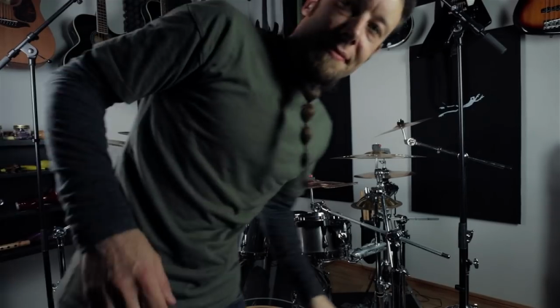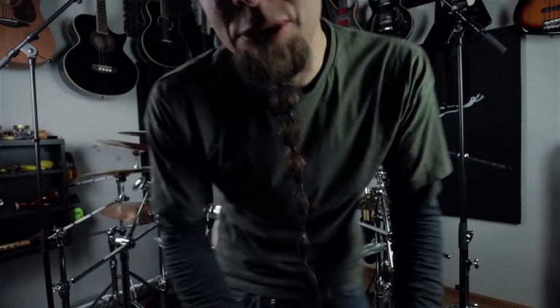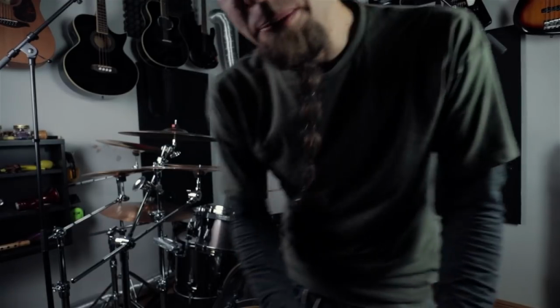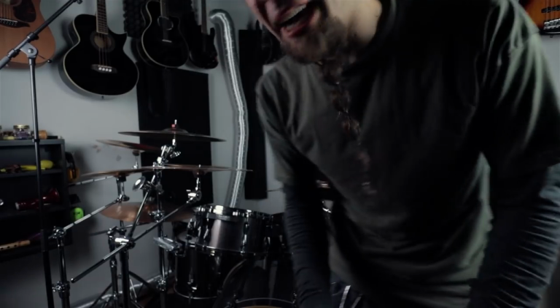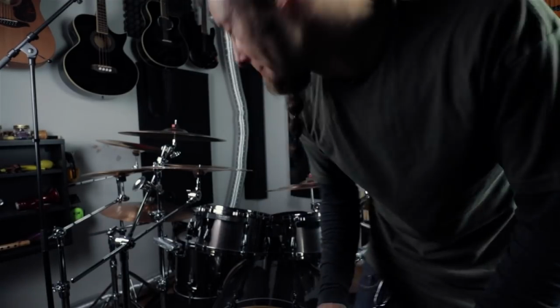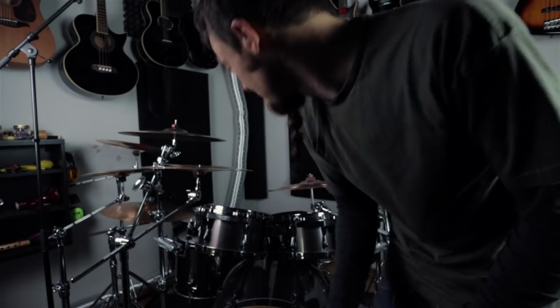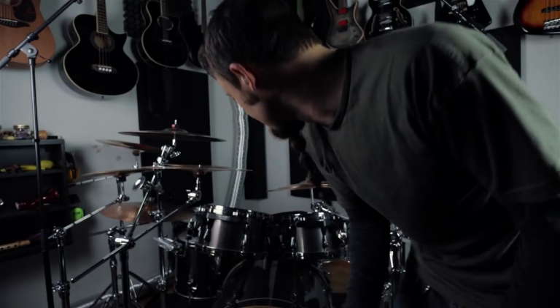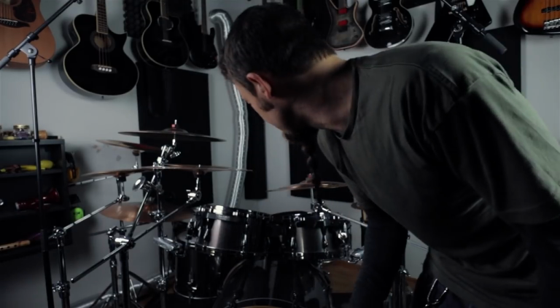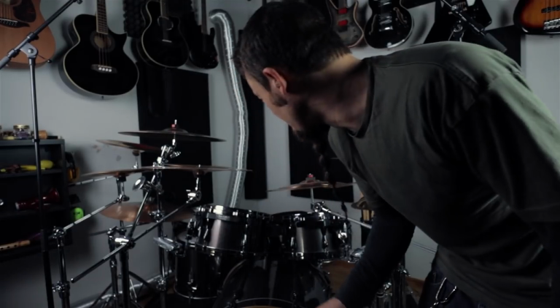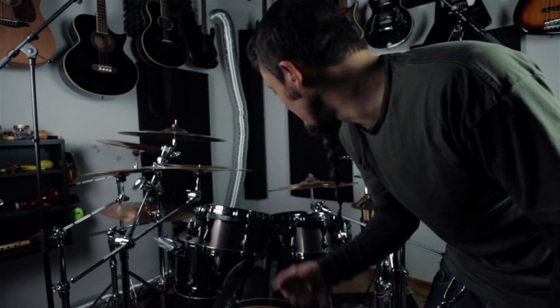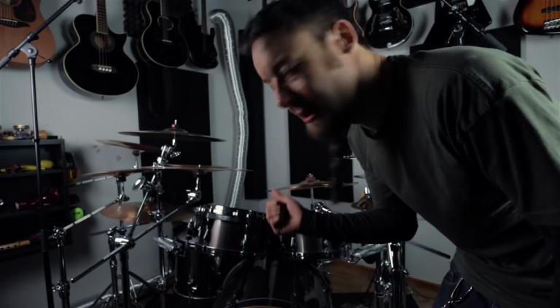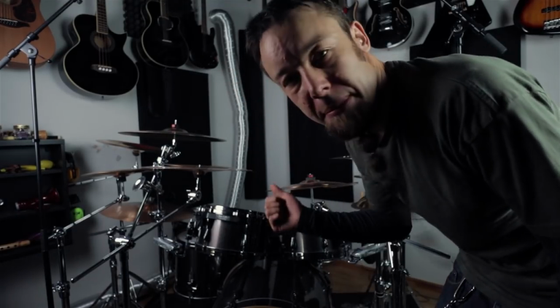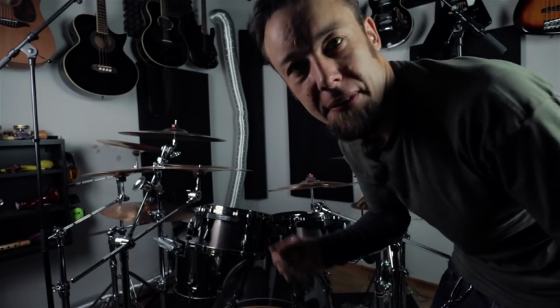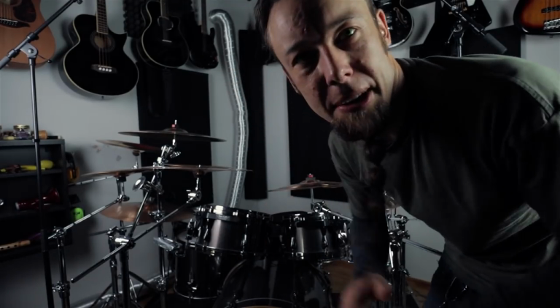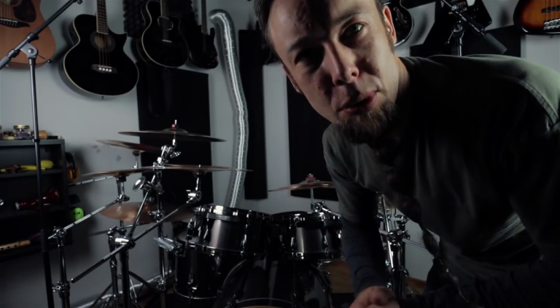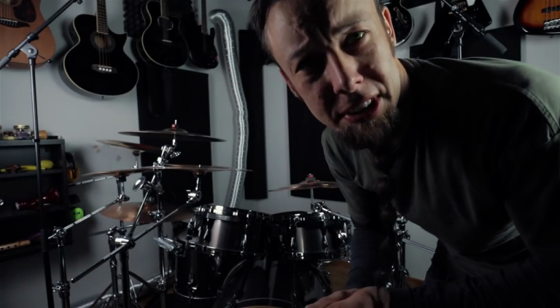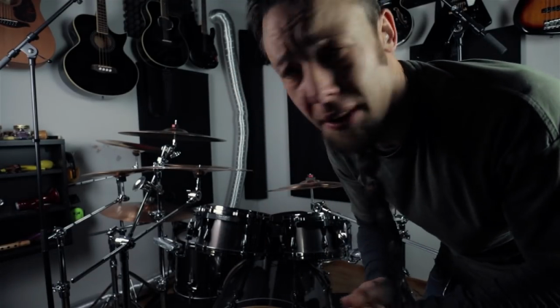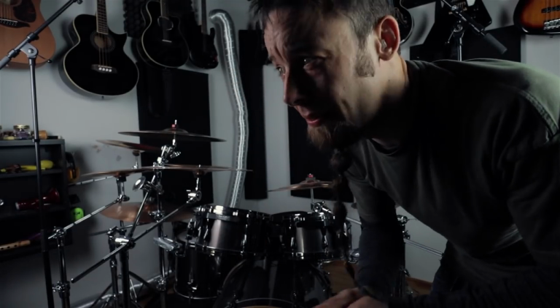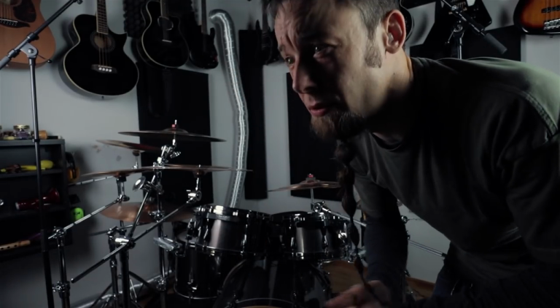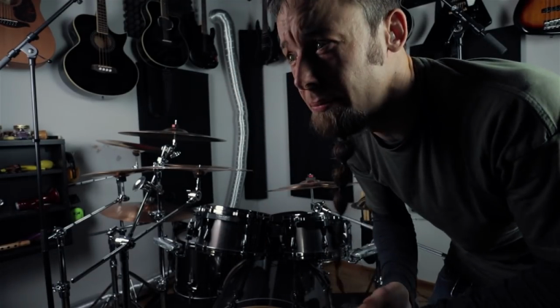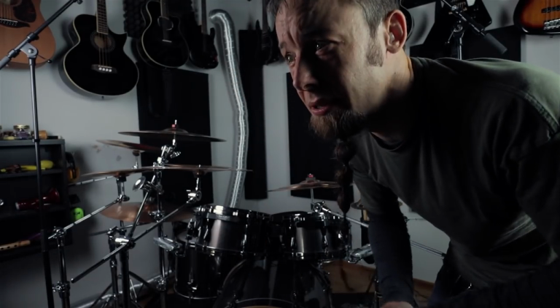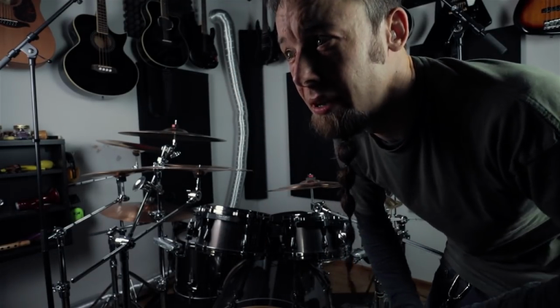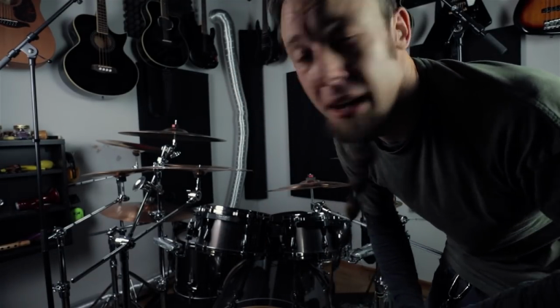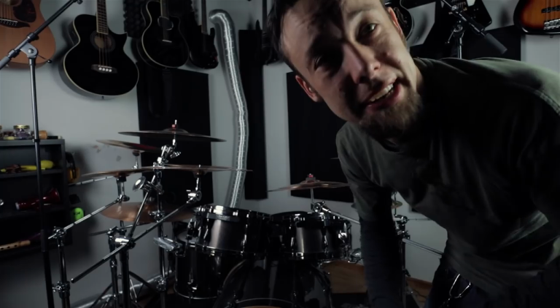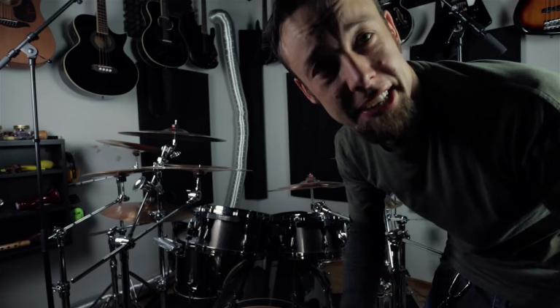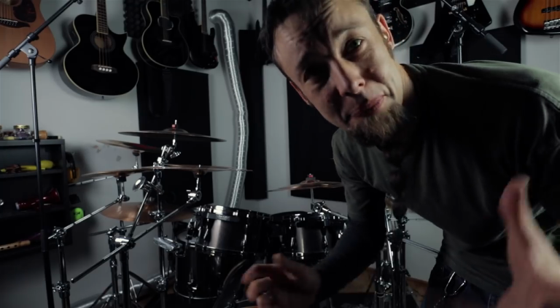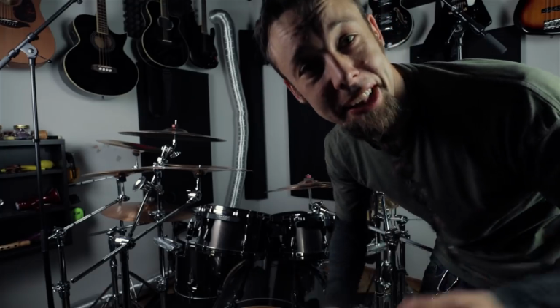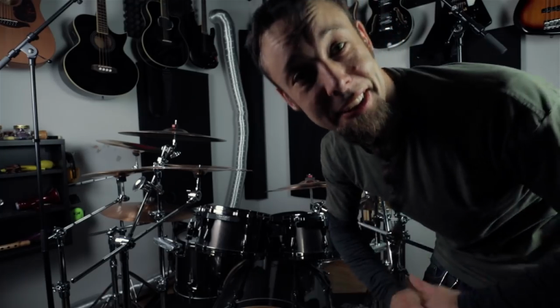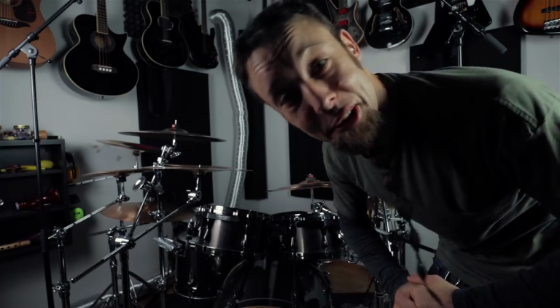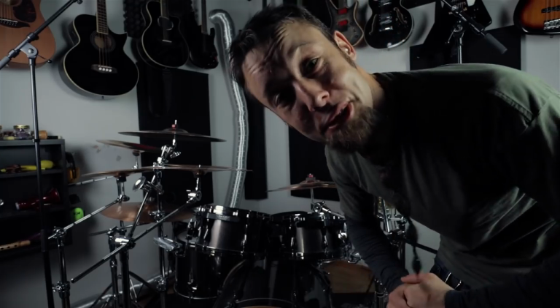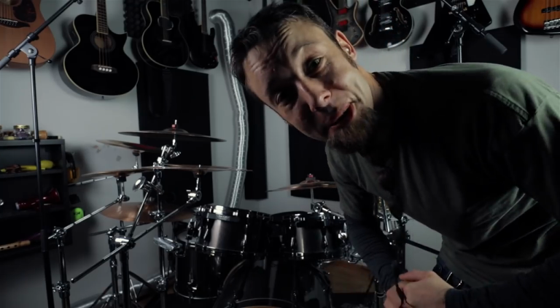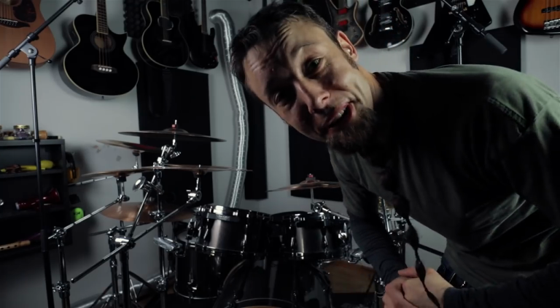Drum time — let me see if I can pull this off on the drums, at least something that looks similar.